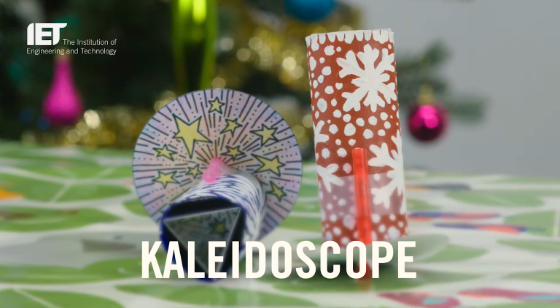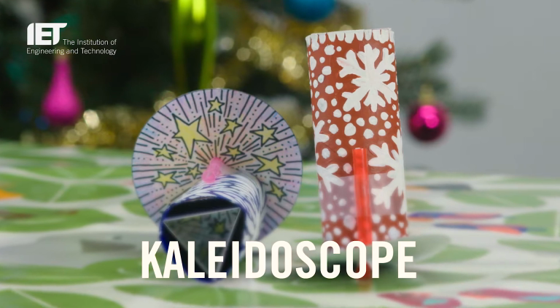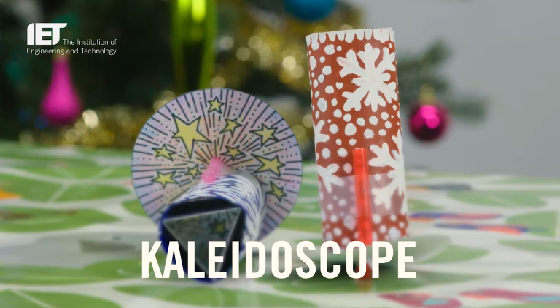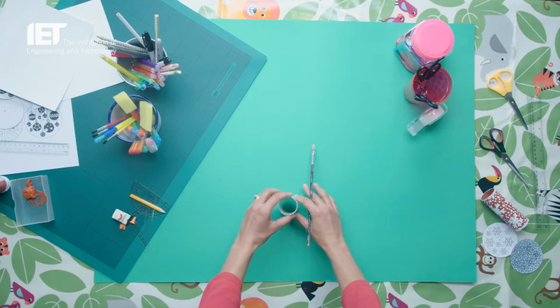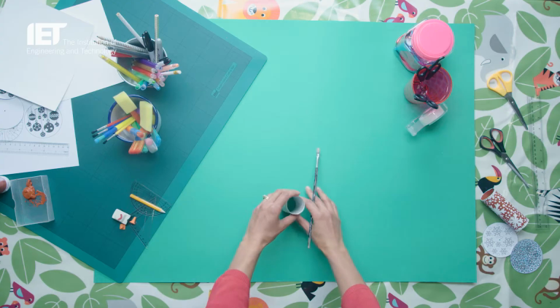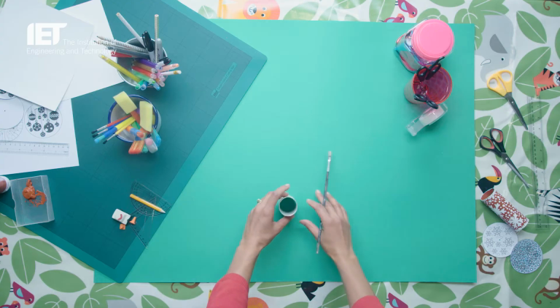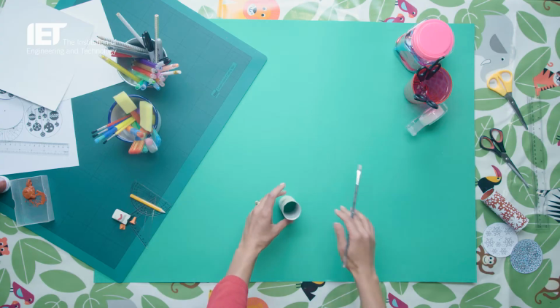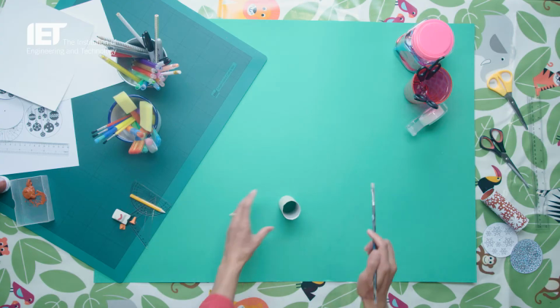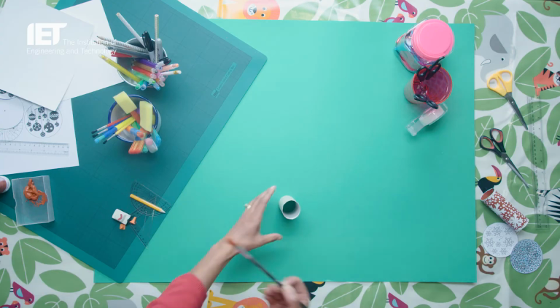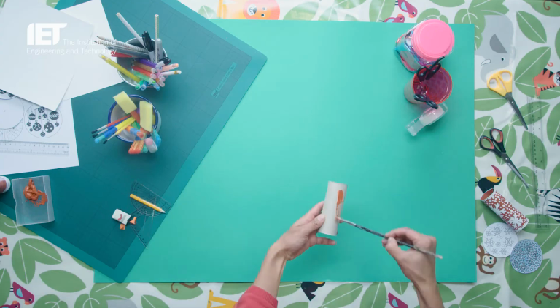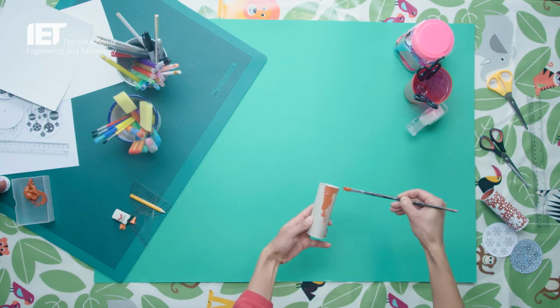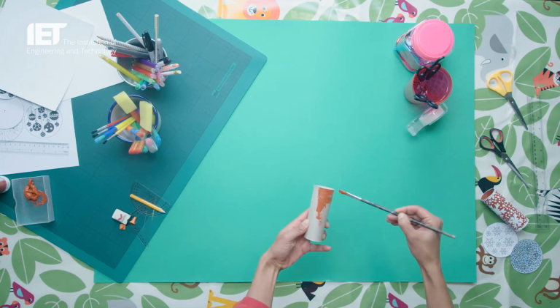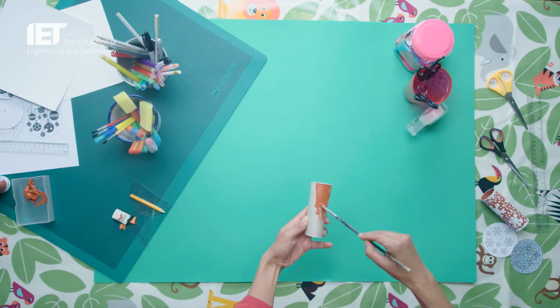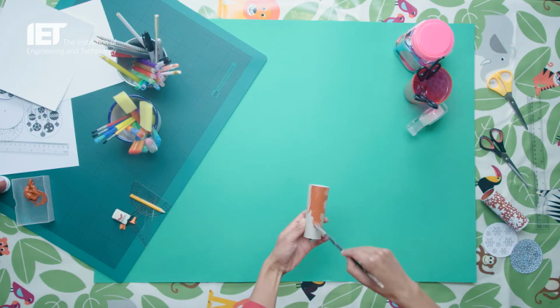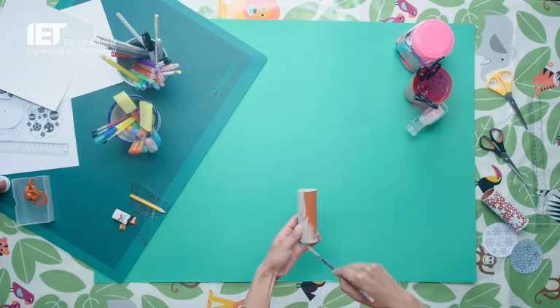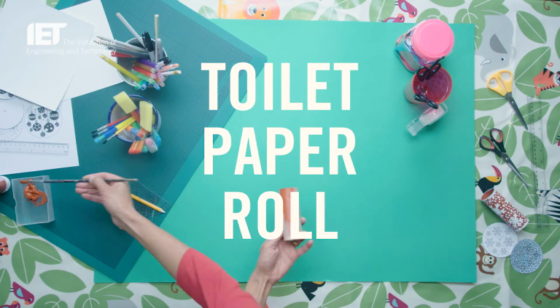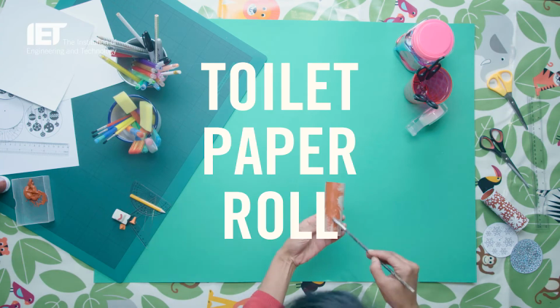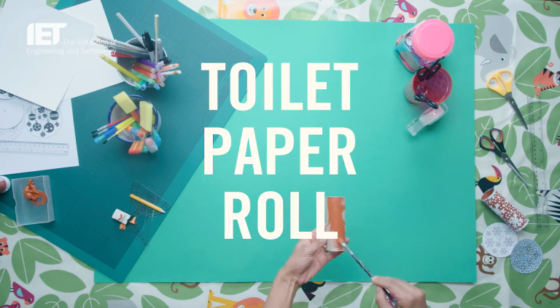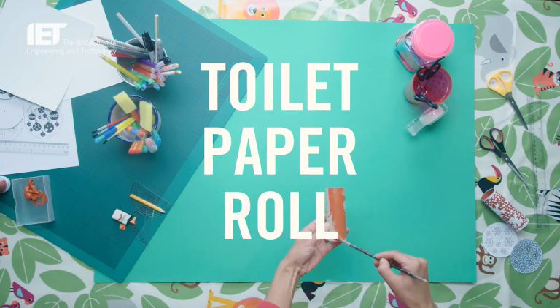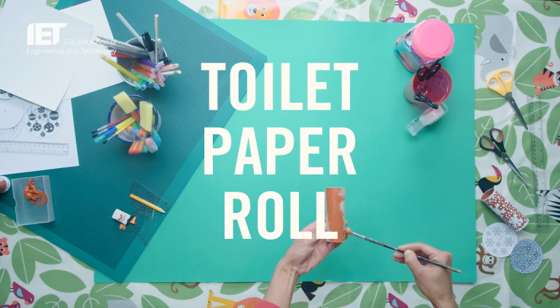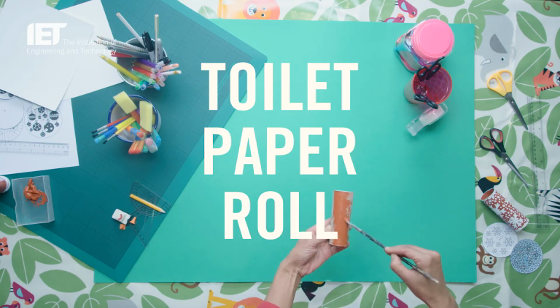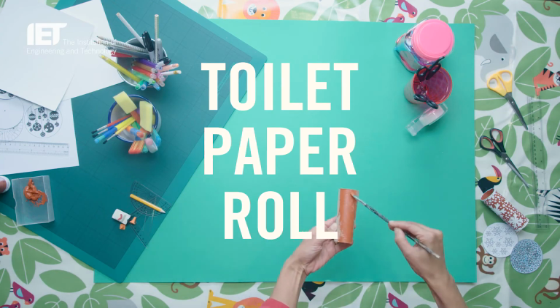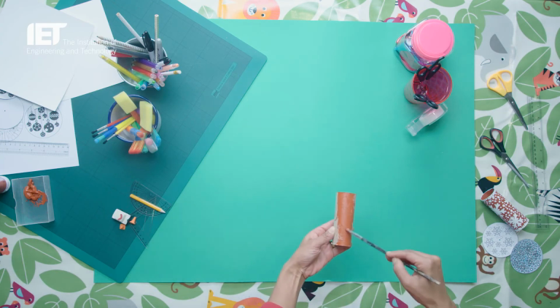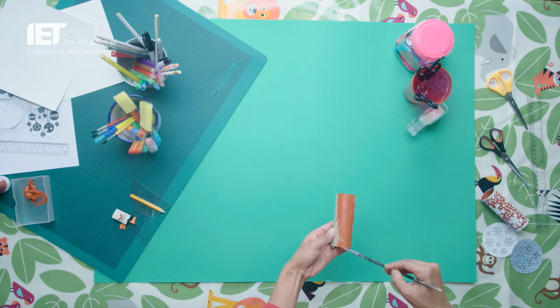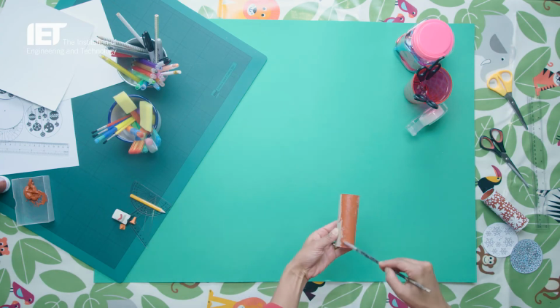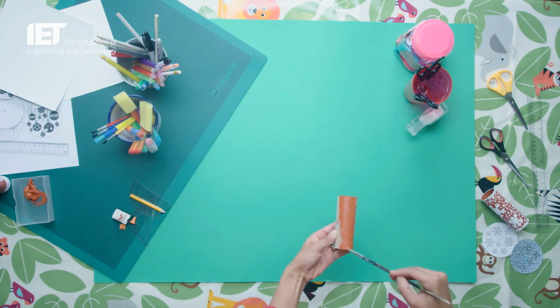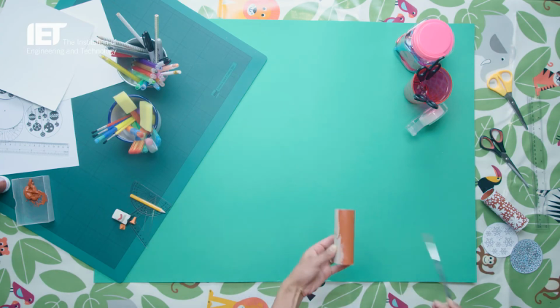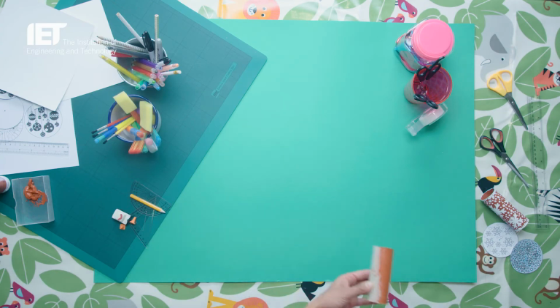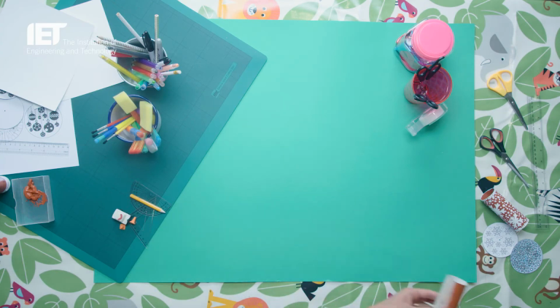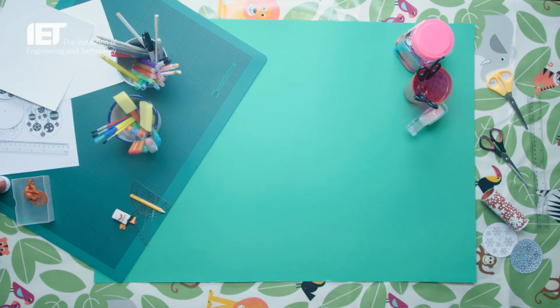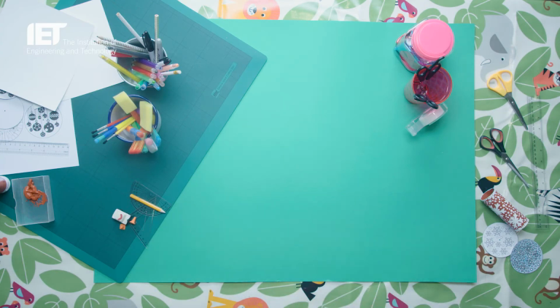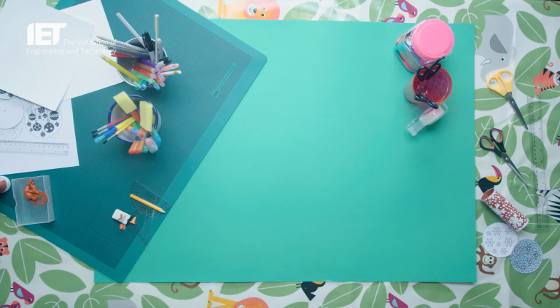Kaleidoscope. First, decorate the outside of your toilet paper roll. Leave it to dry if required.